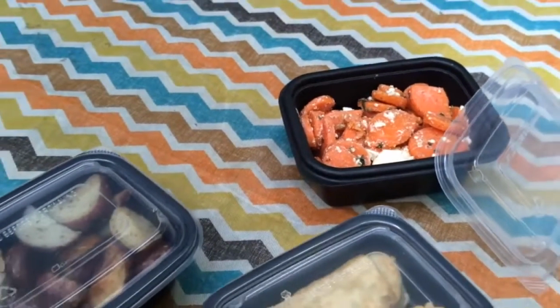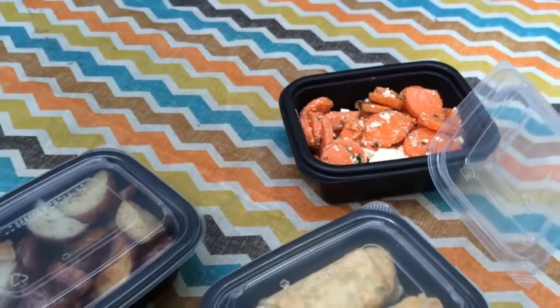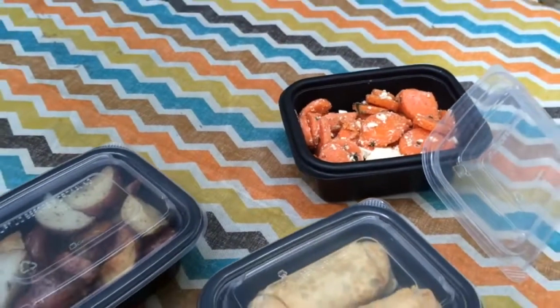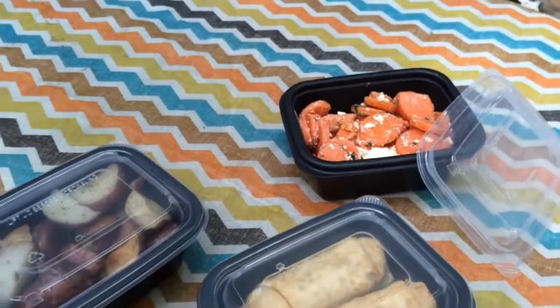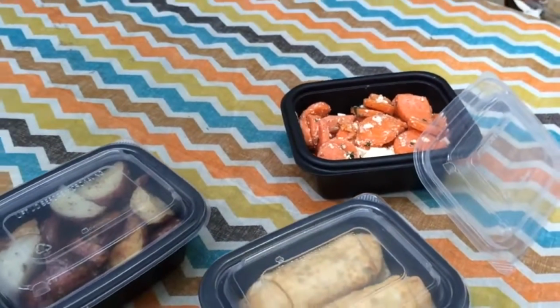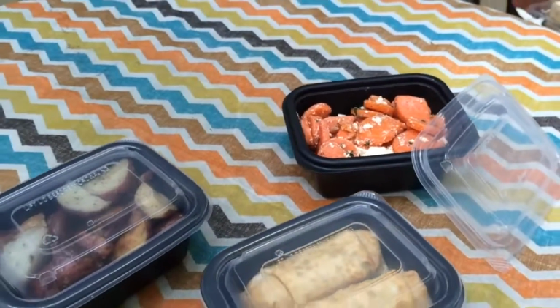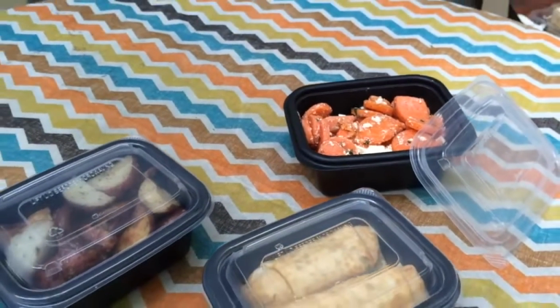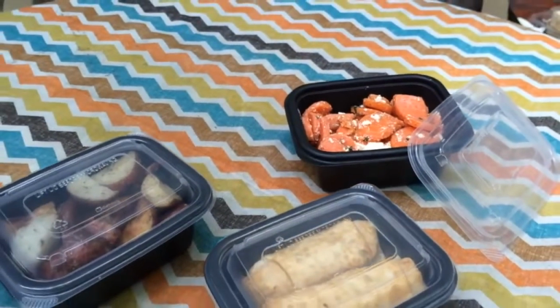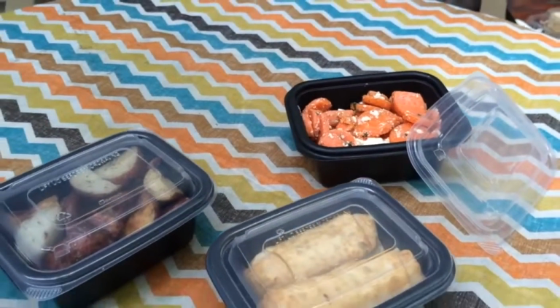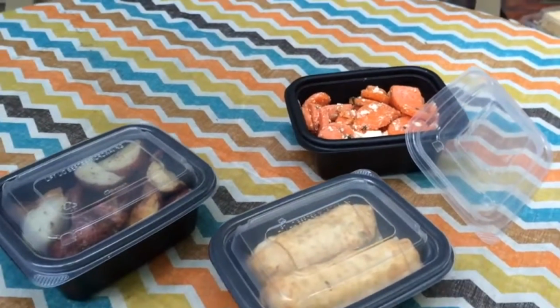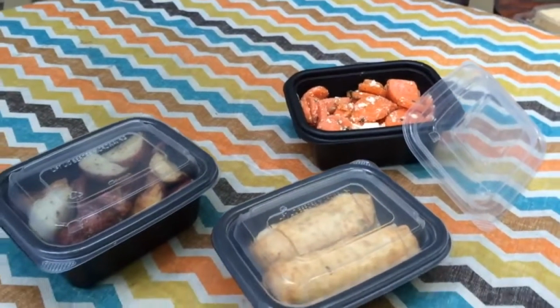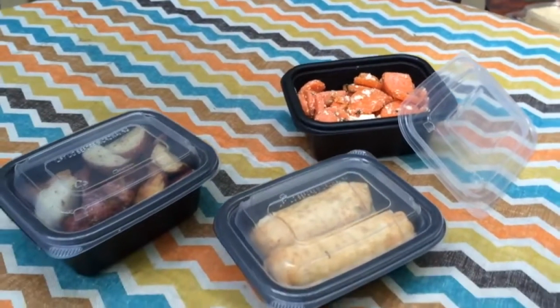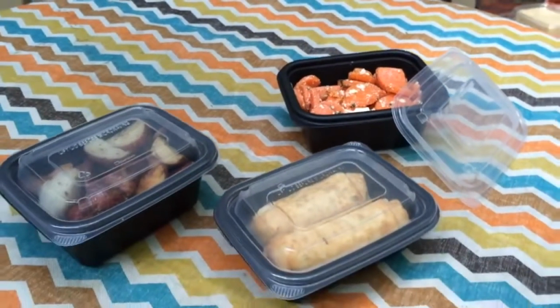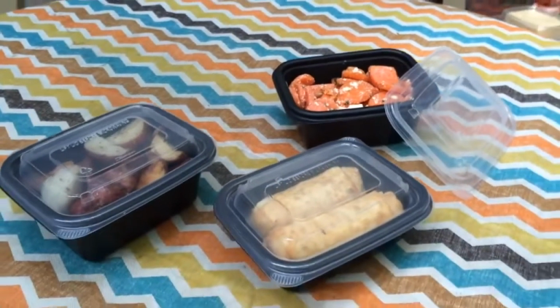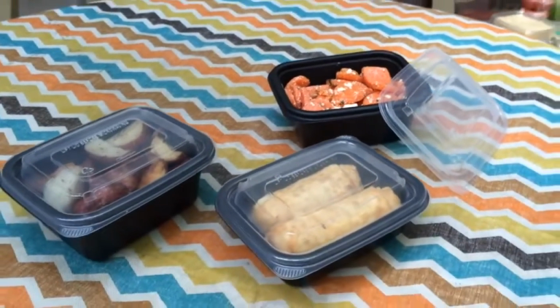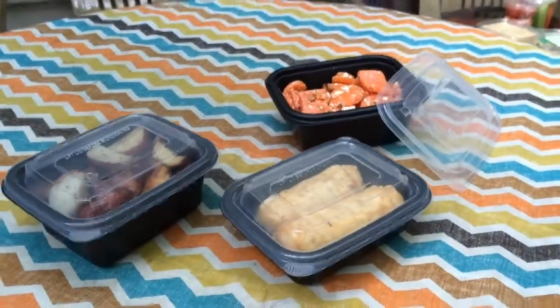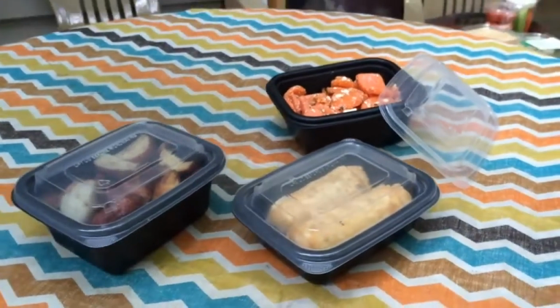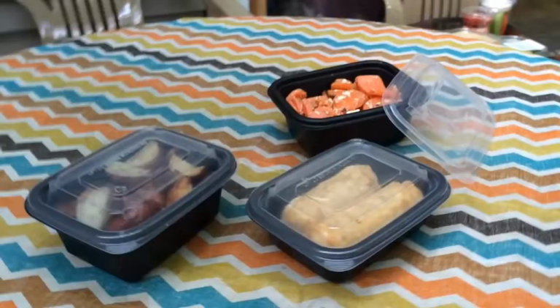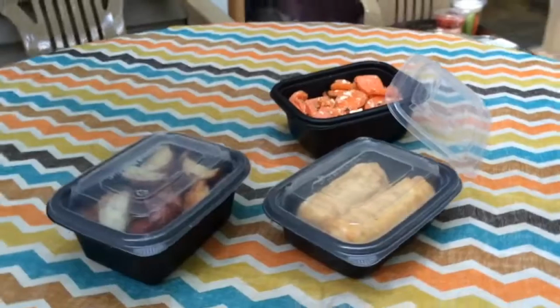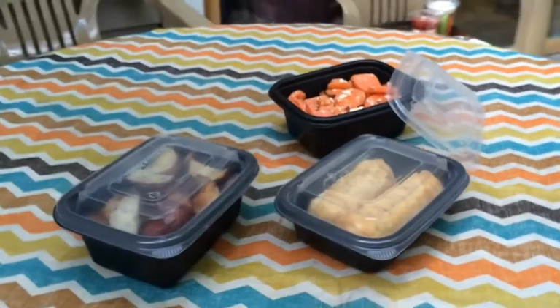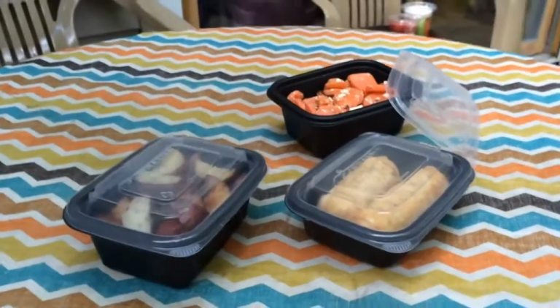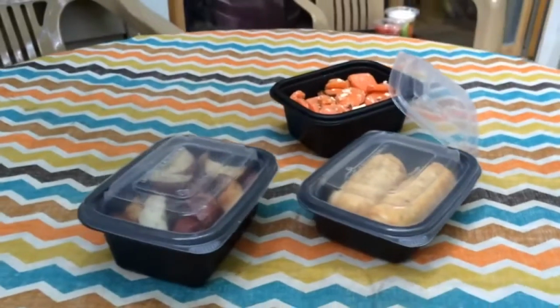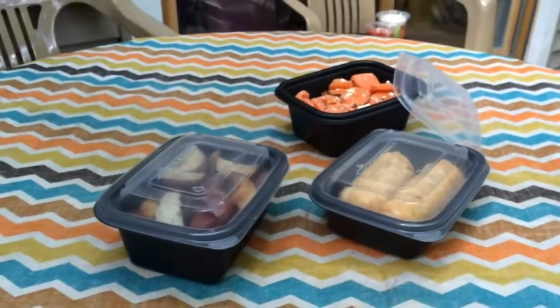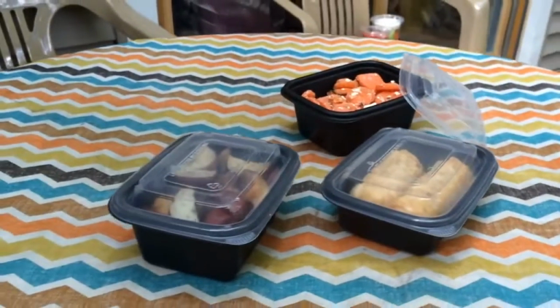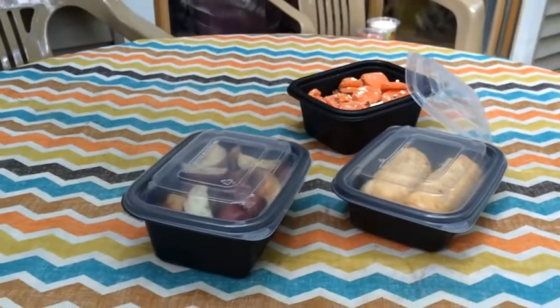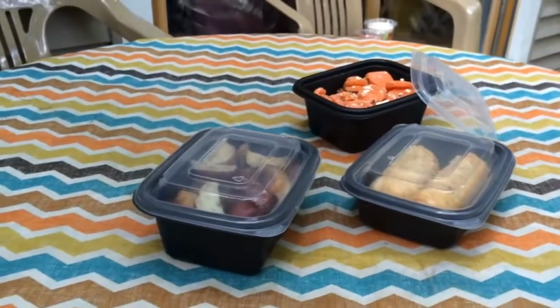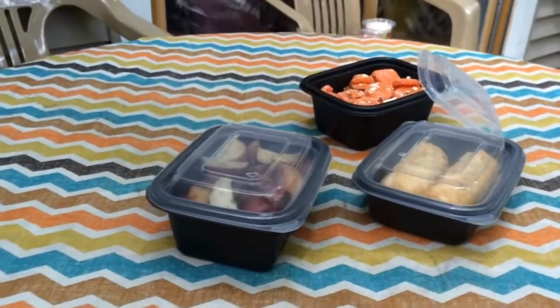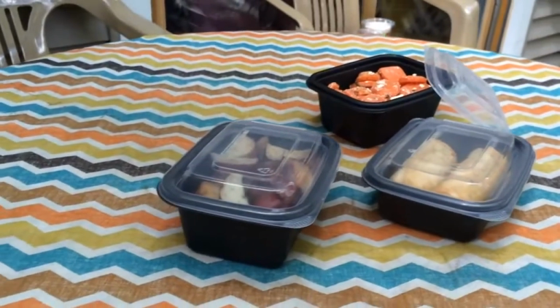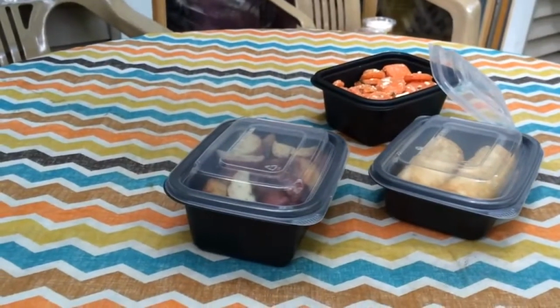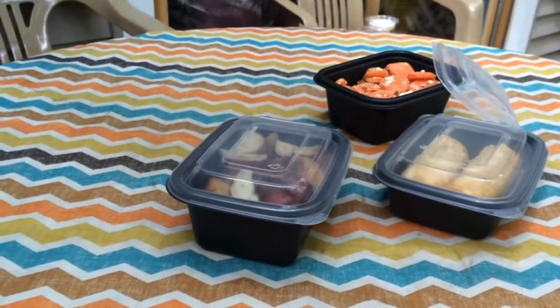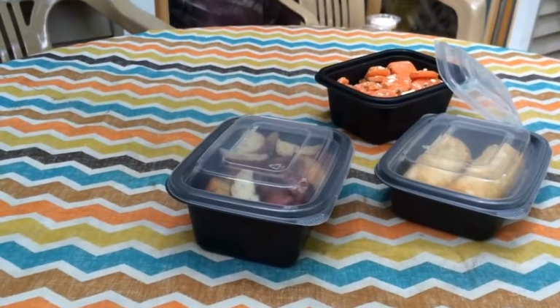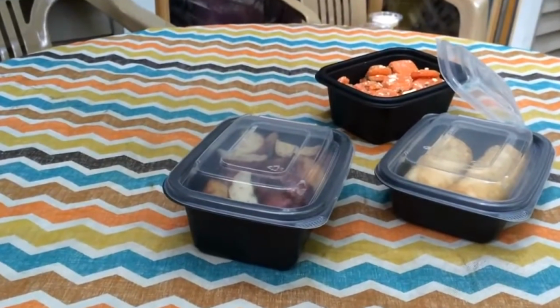The Smart Set Pro line hosts containers from 12 ounces to 48 ounces, as well as multiple compartments.